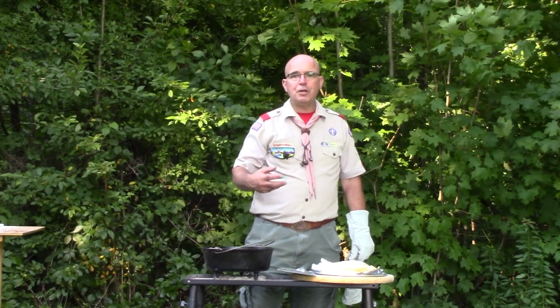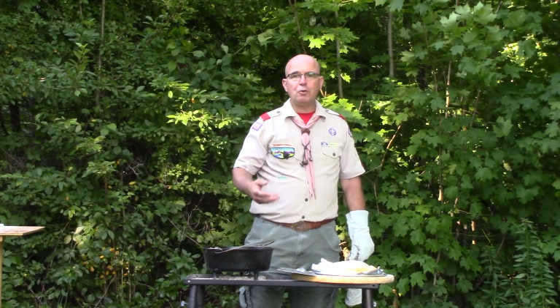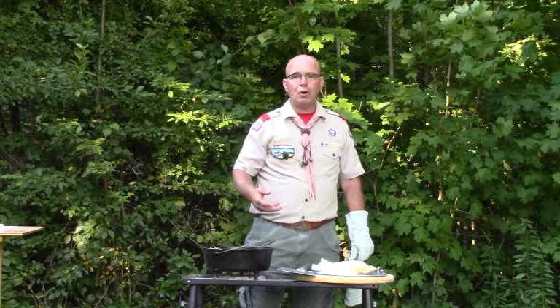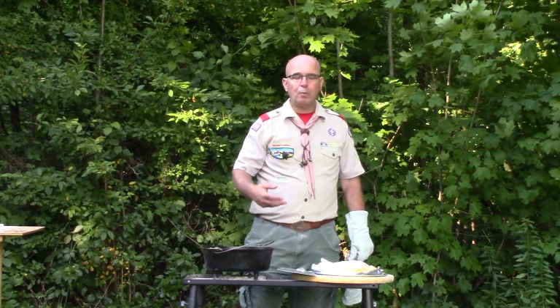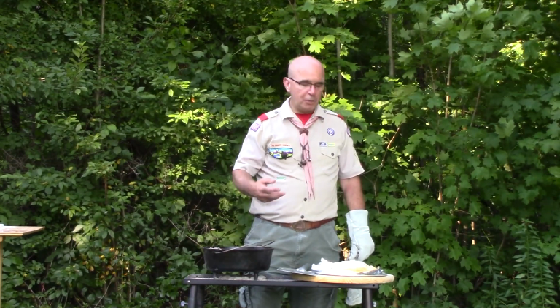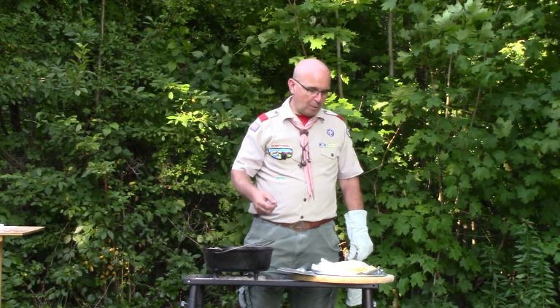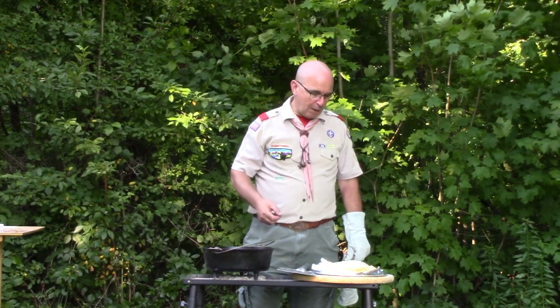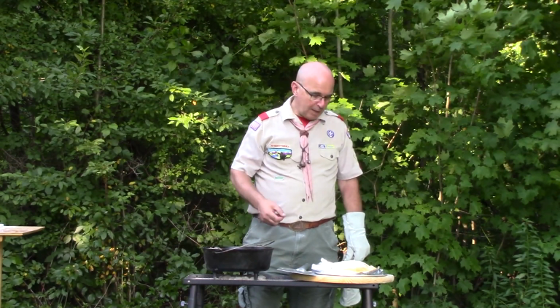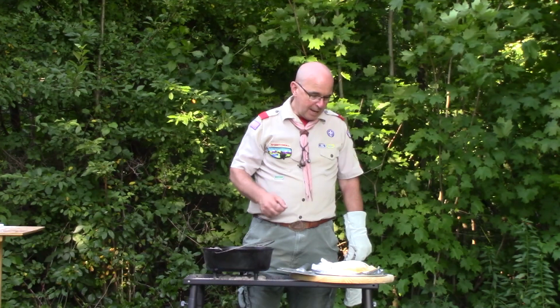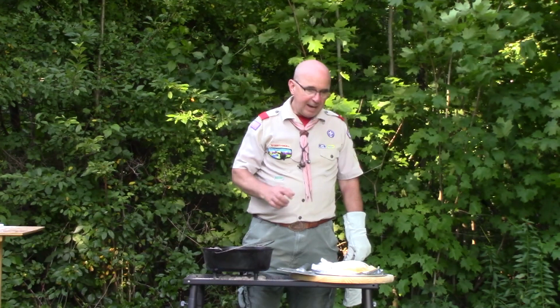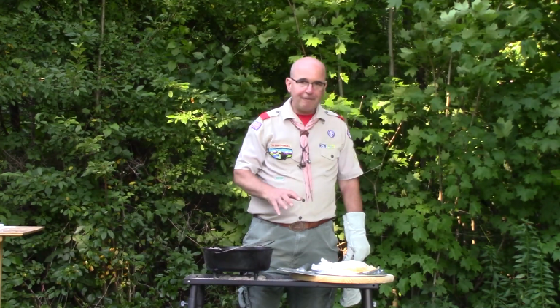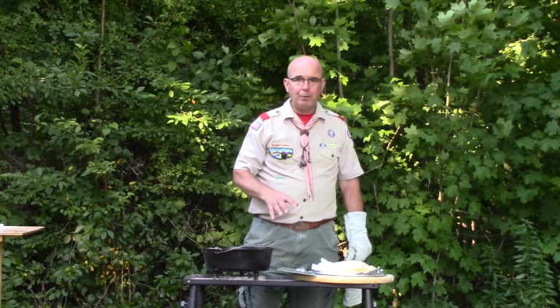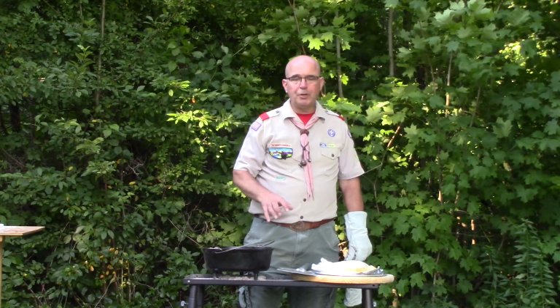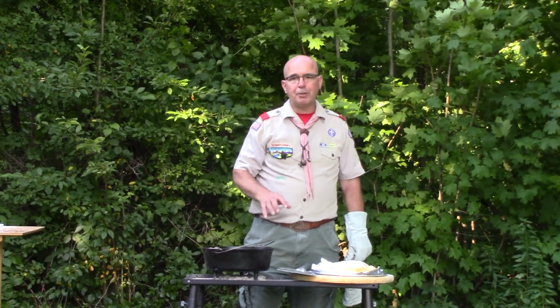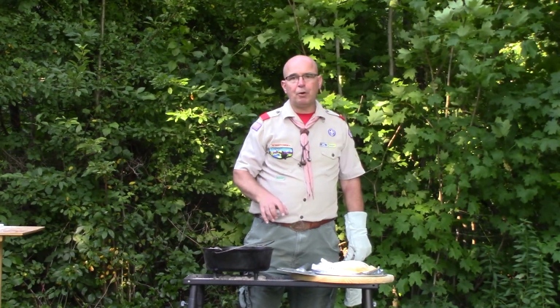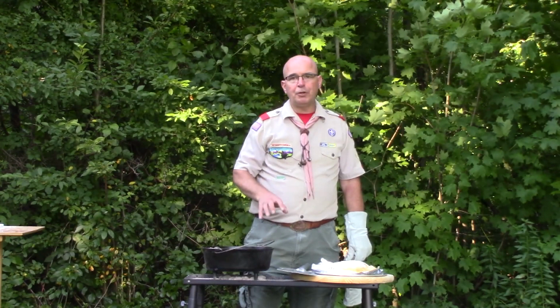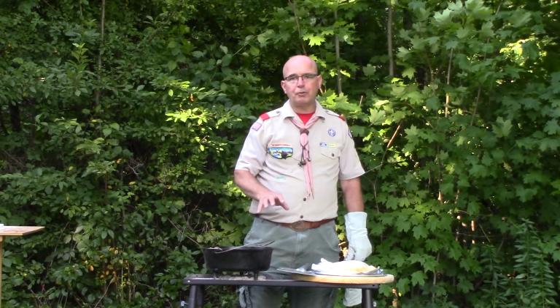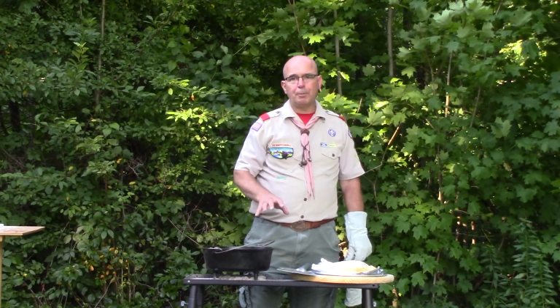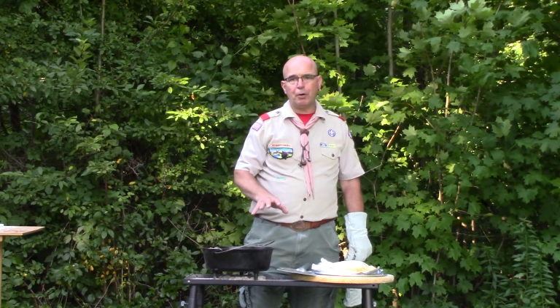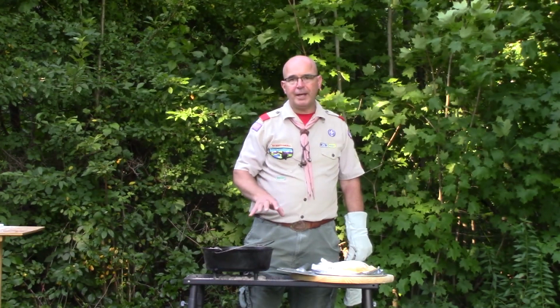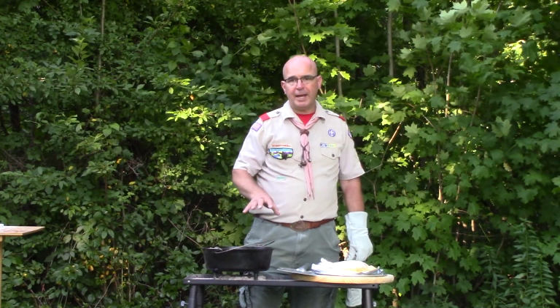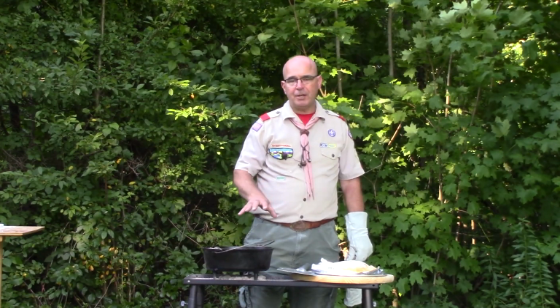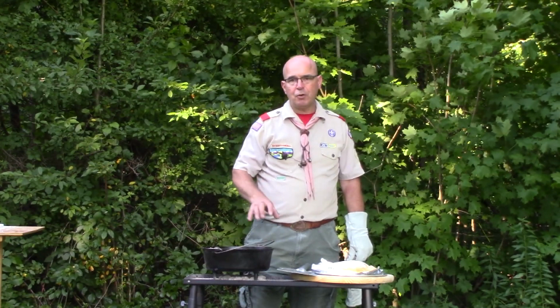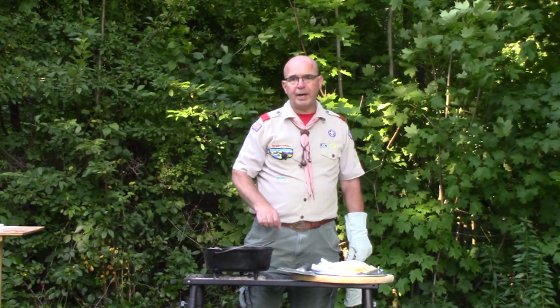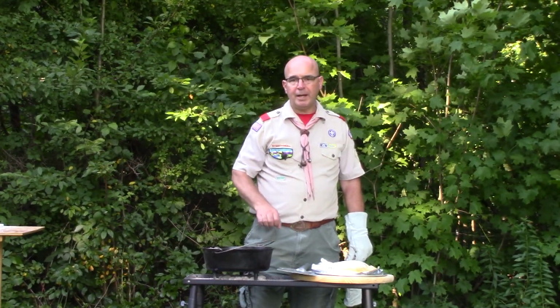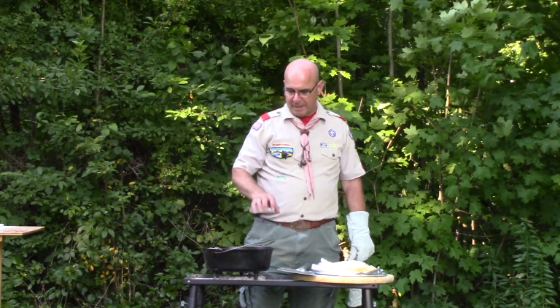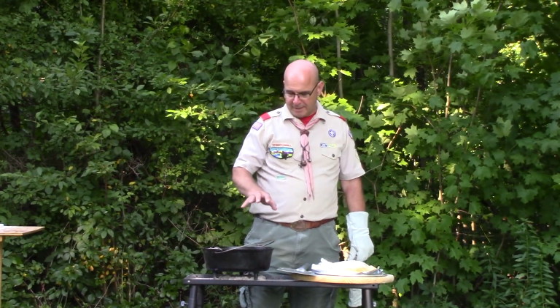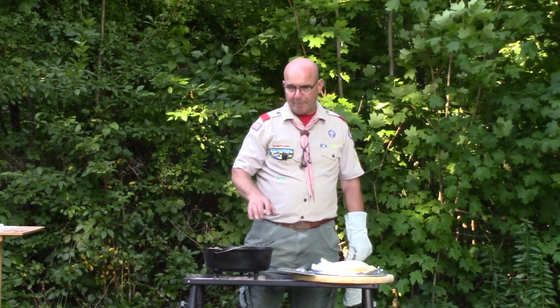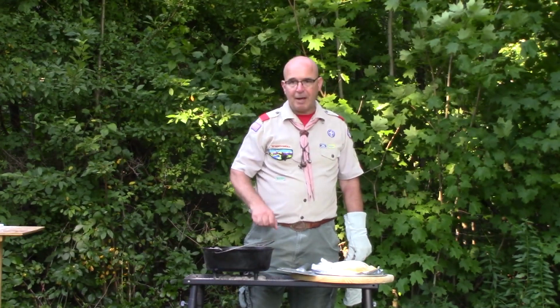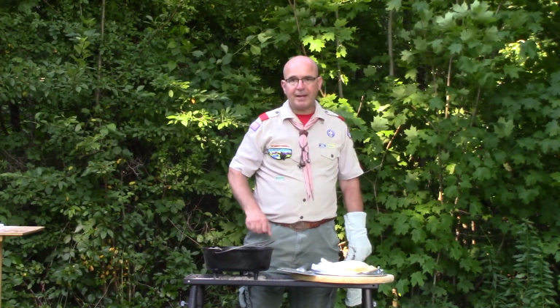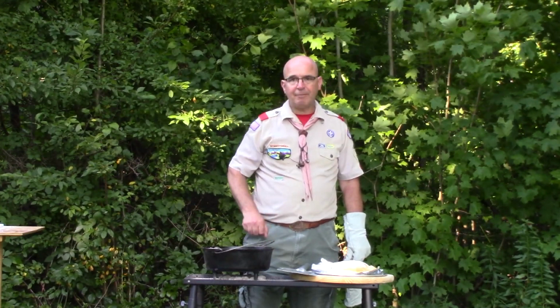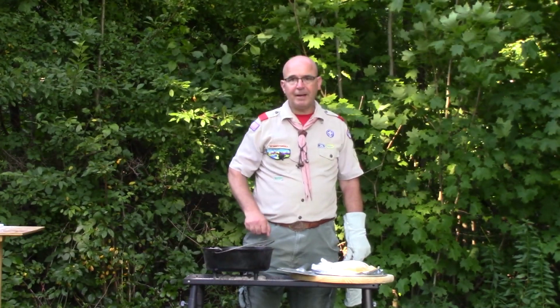Get out there, have some fun, expand your cooking methods and the different things that you cook when you go out — have fun with your patrol and your troop cooking and enjoying time around the campfire.